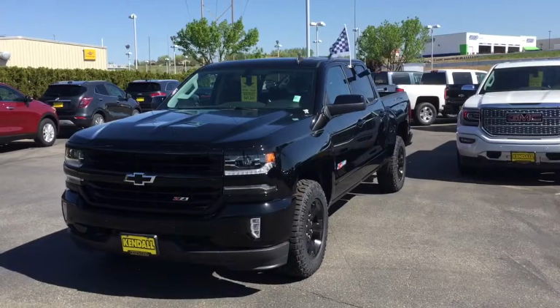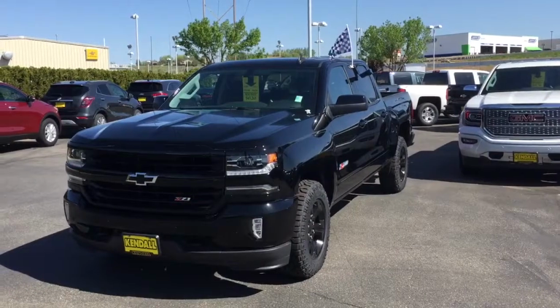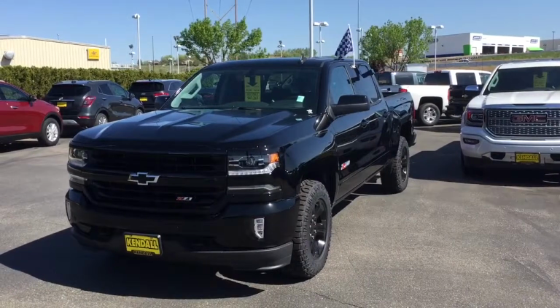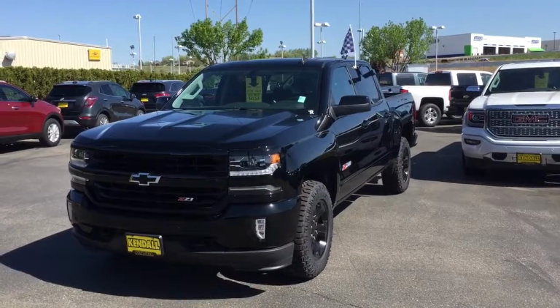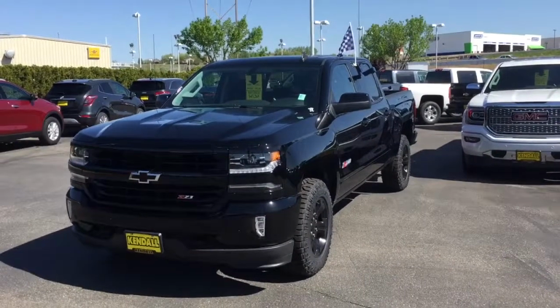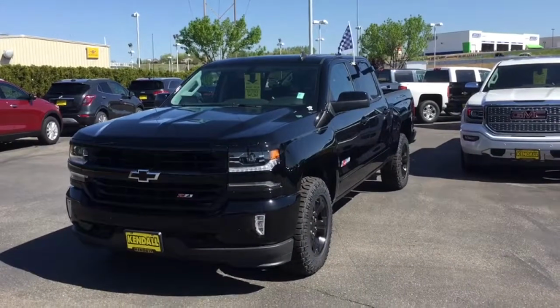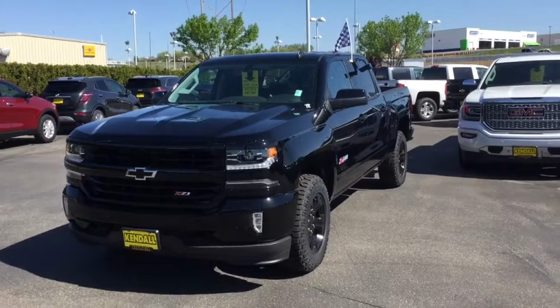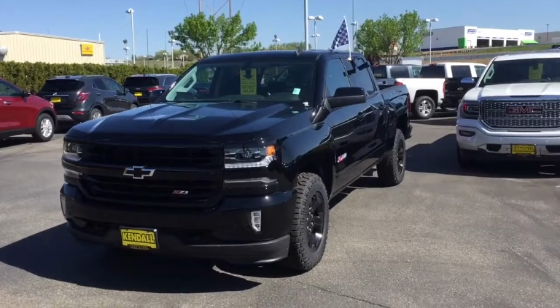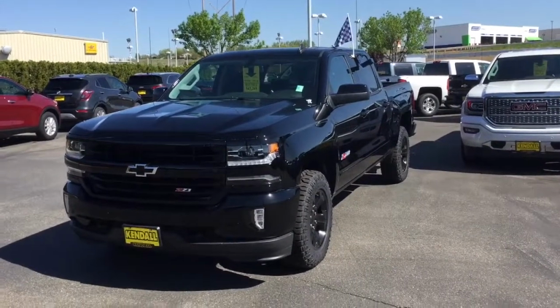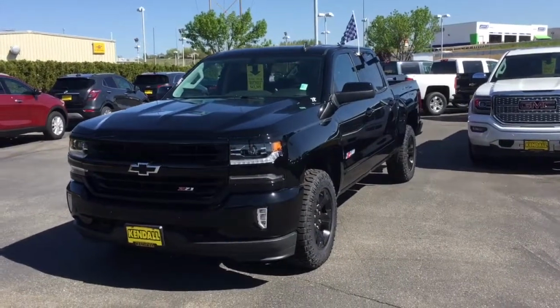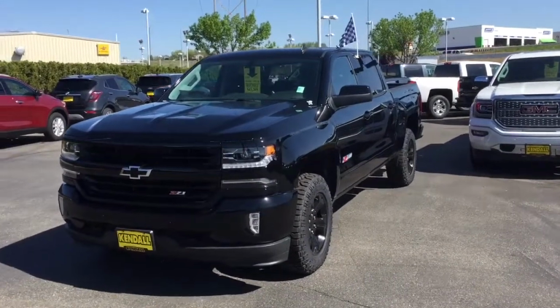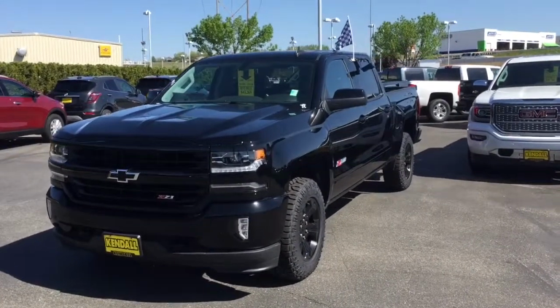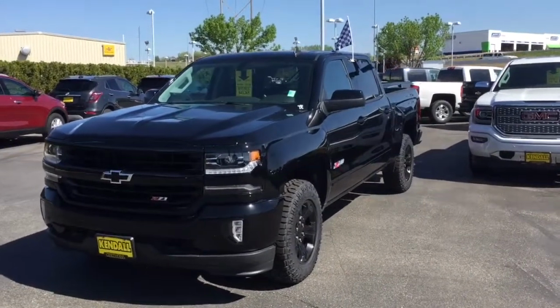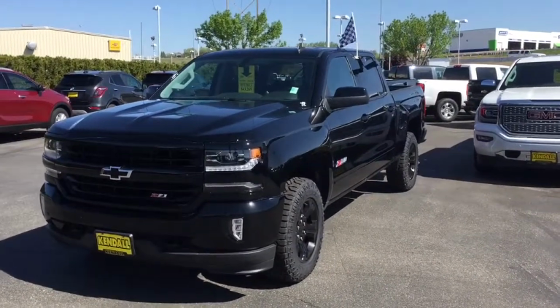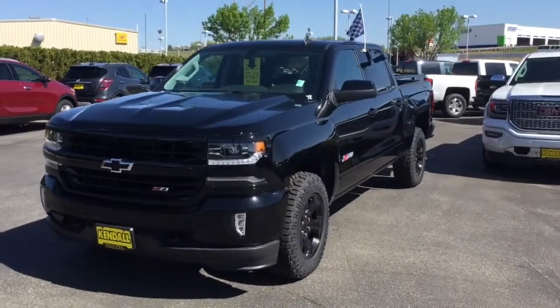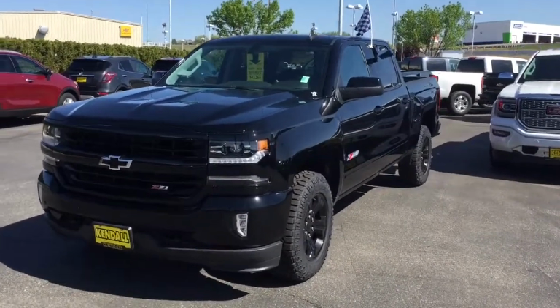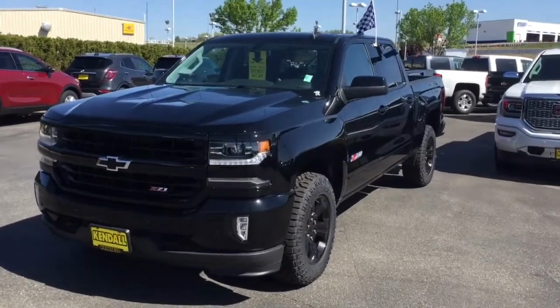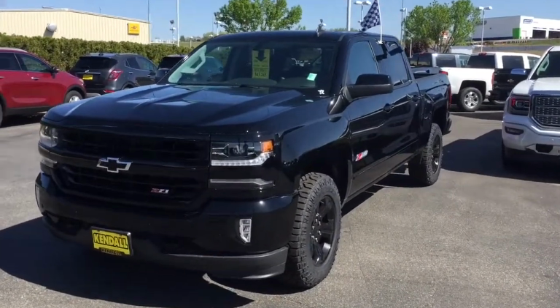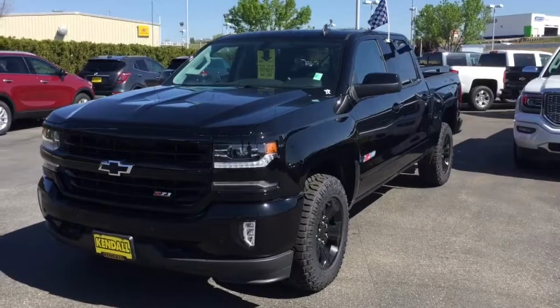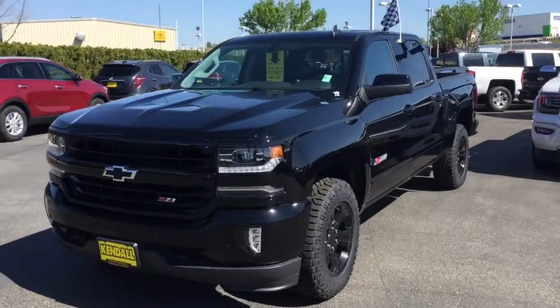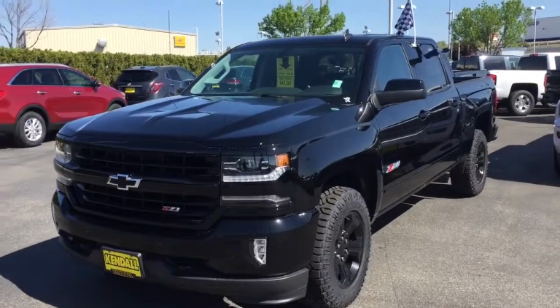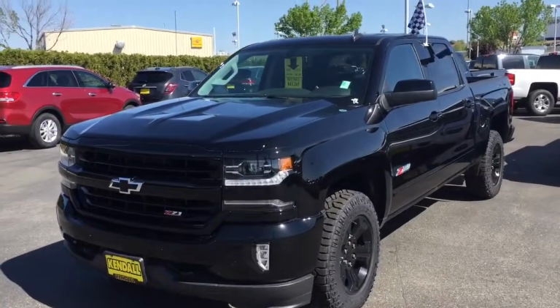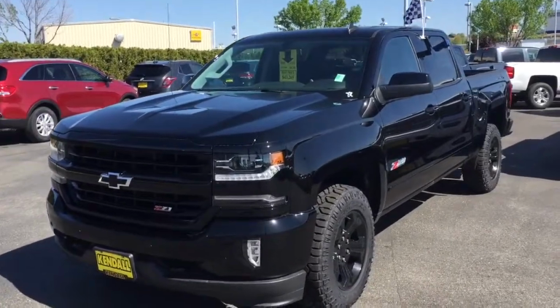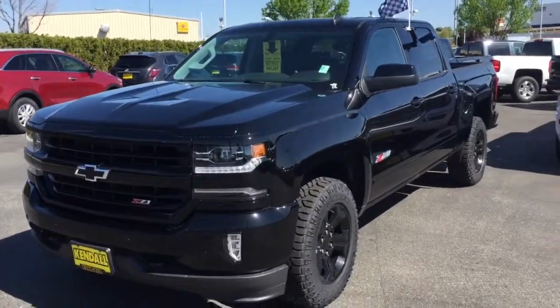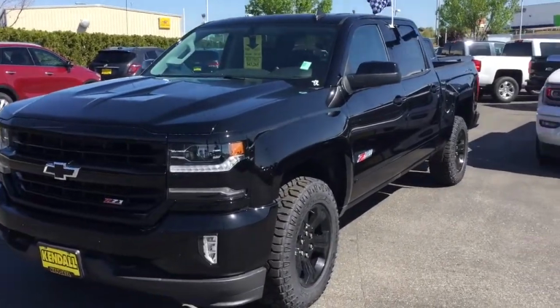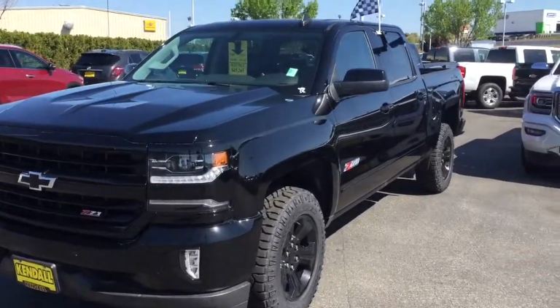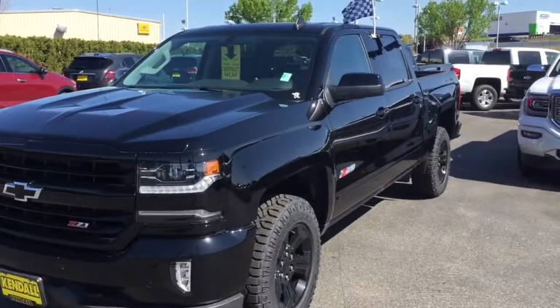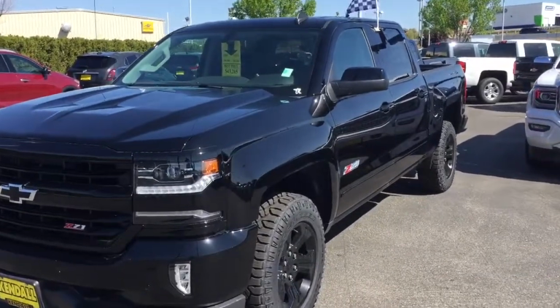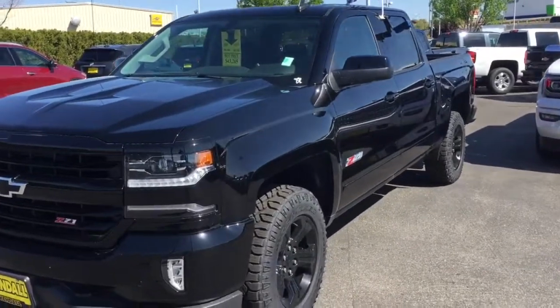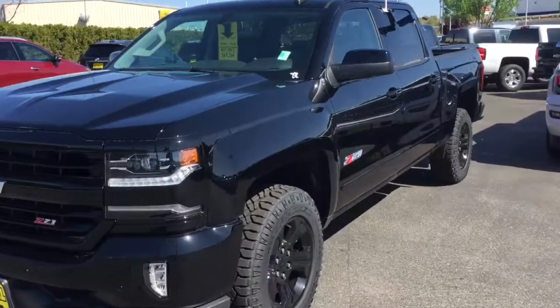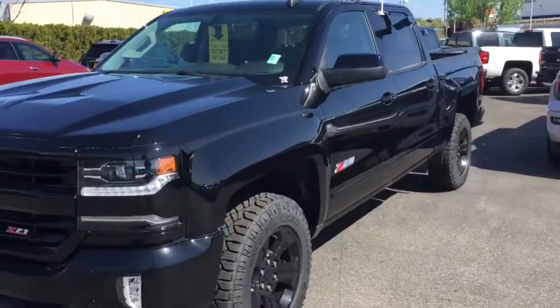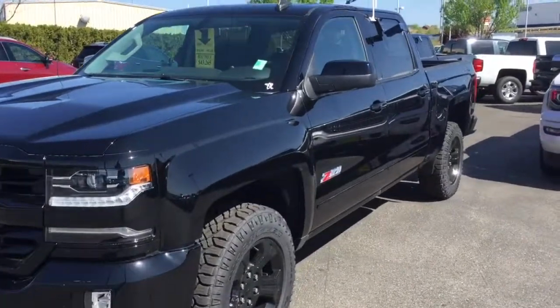Hey Dylan, Scott down here at Kindle Auto. Here's that black-on-black Z71. This is absolutely a beautiful truck.